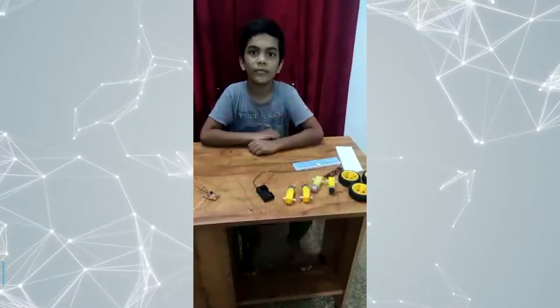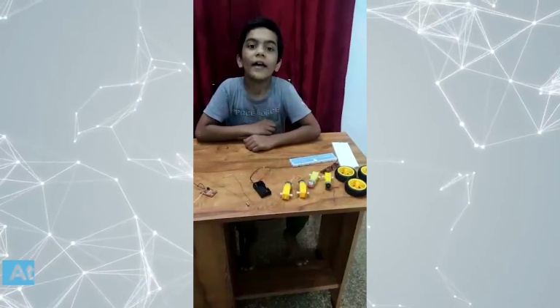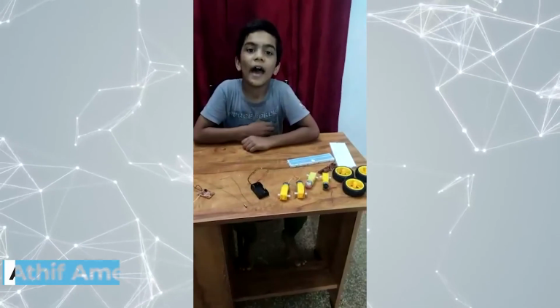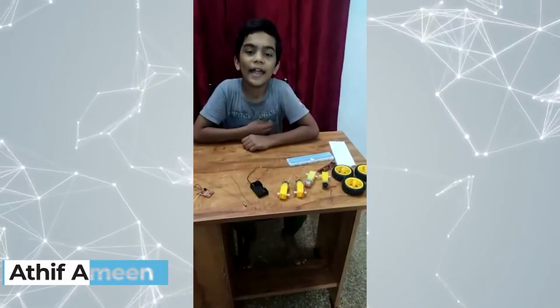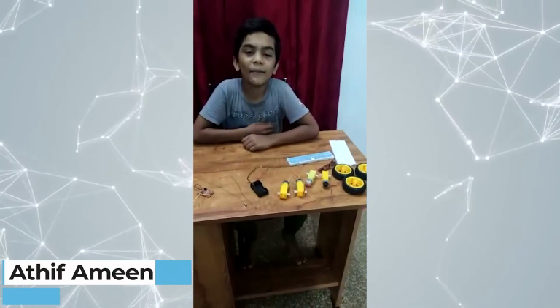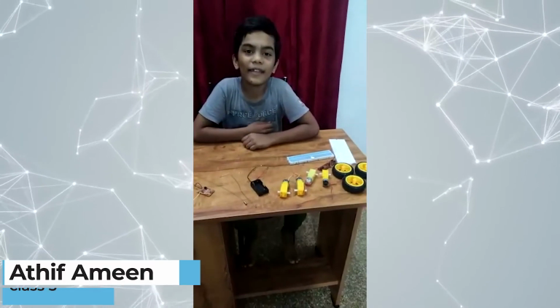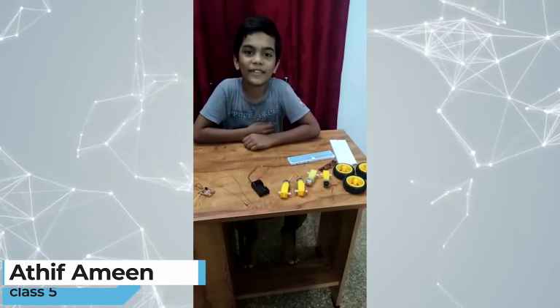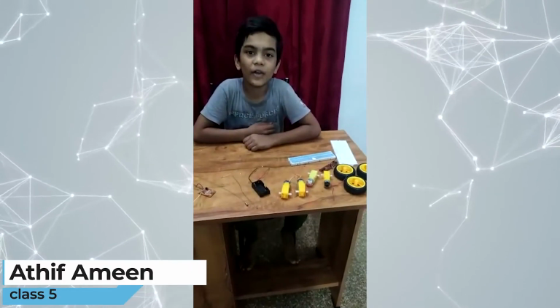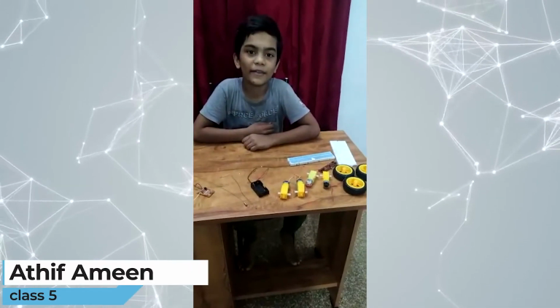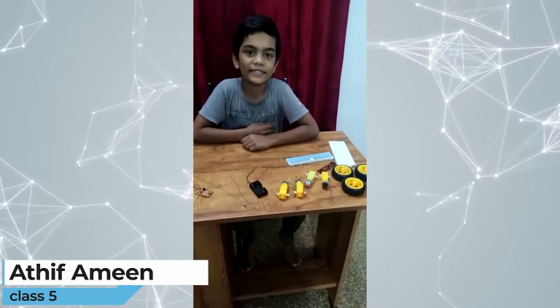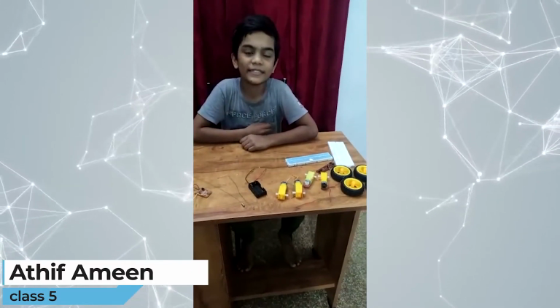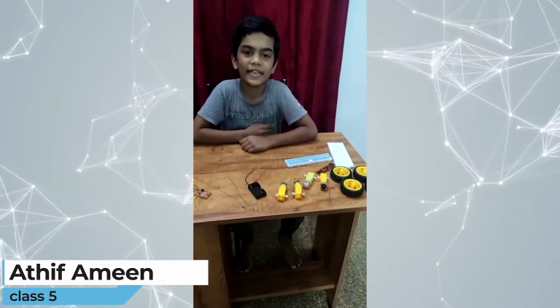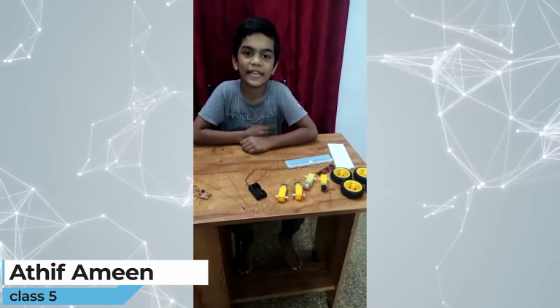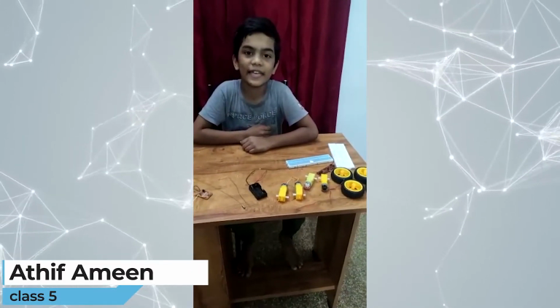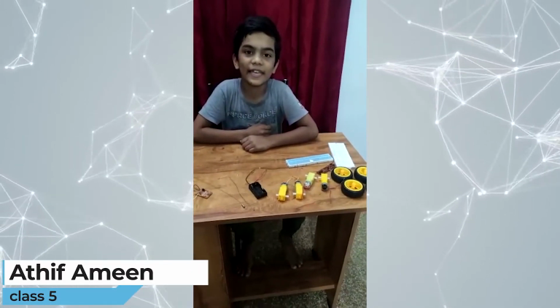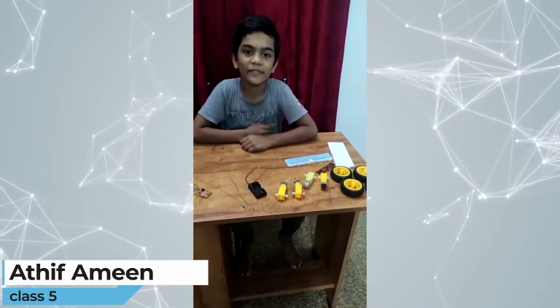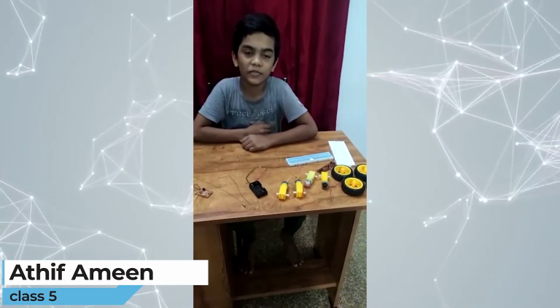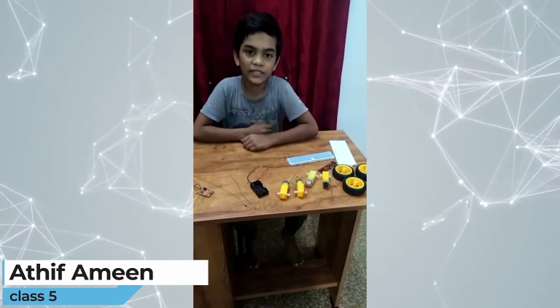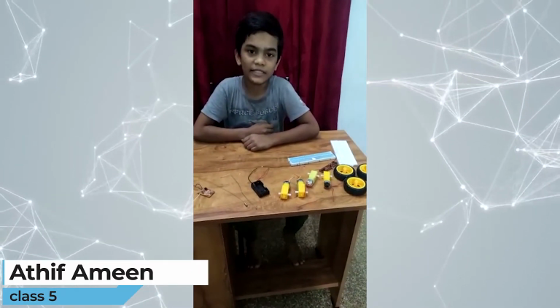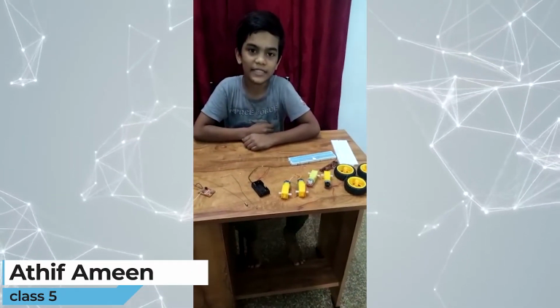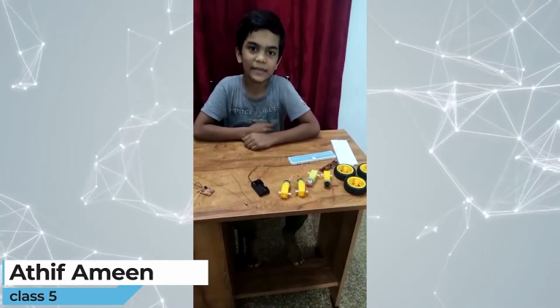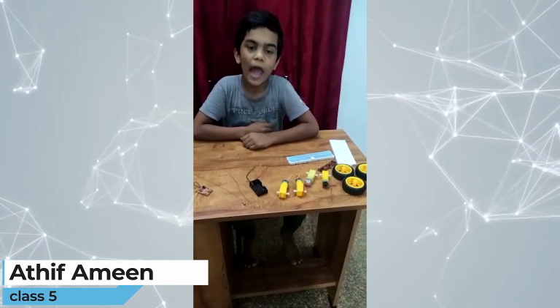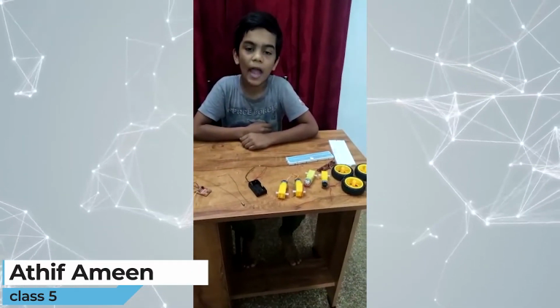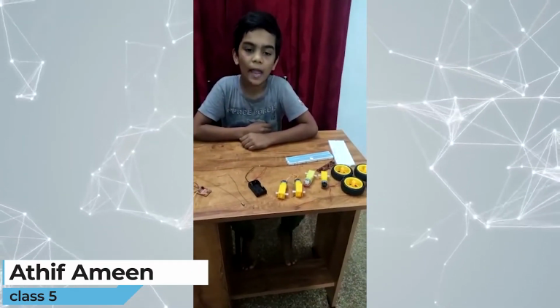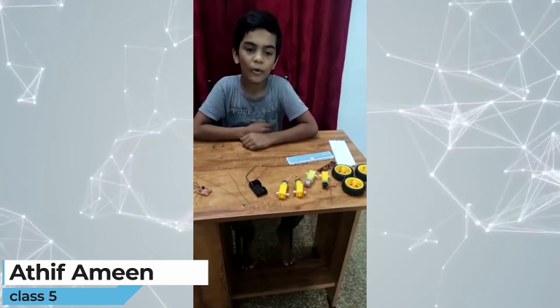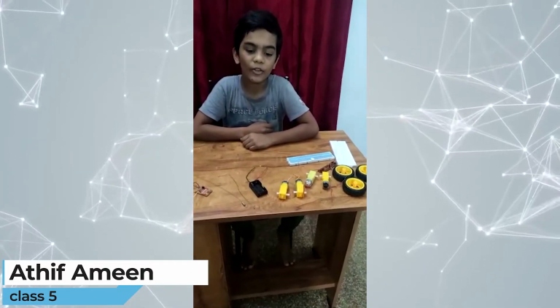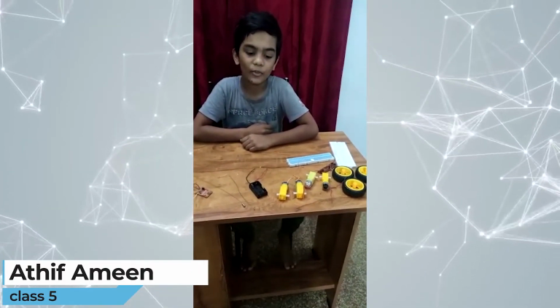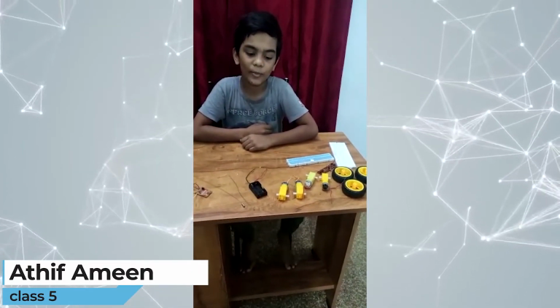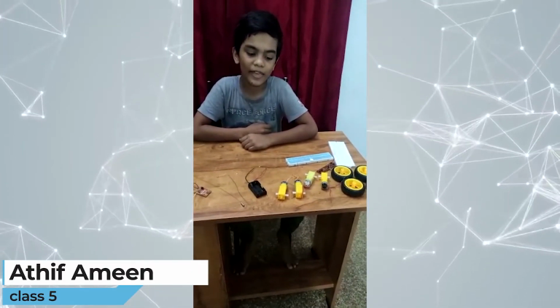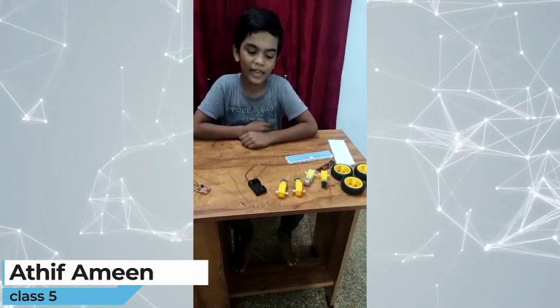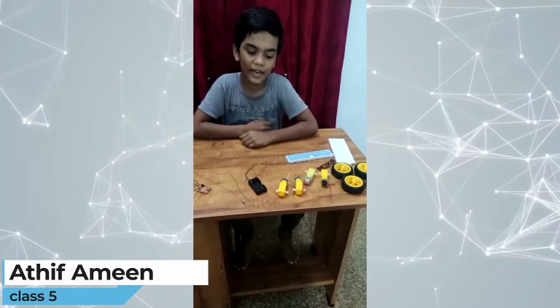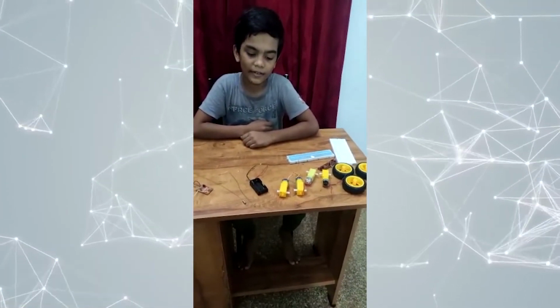I am Ati Fami, studying in Phukthusi. I am going to make a car.